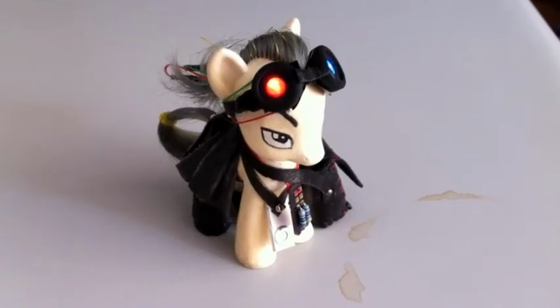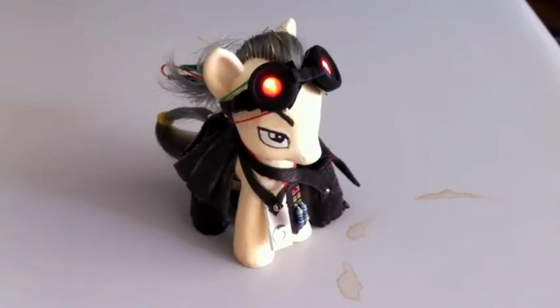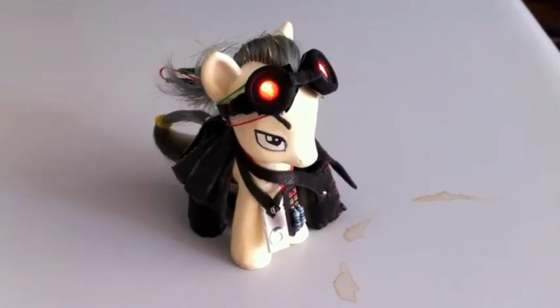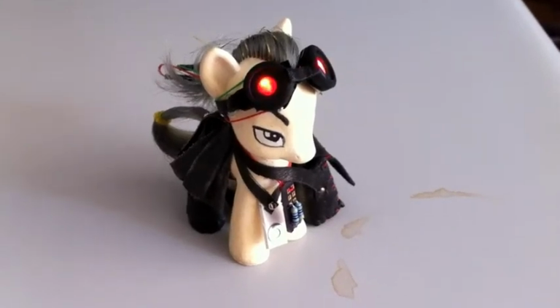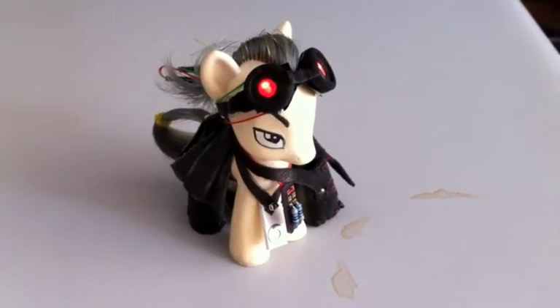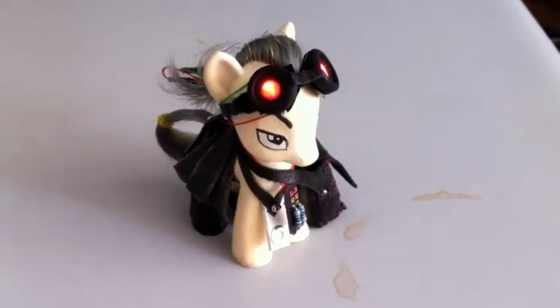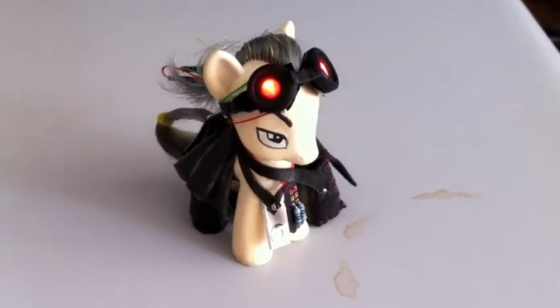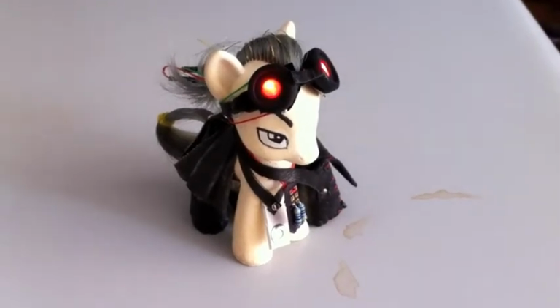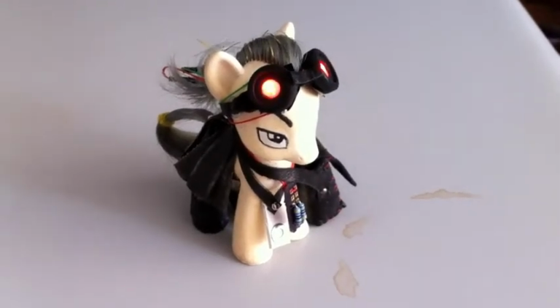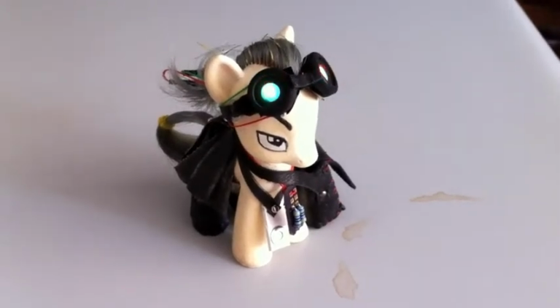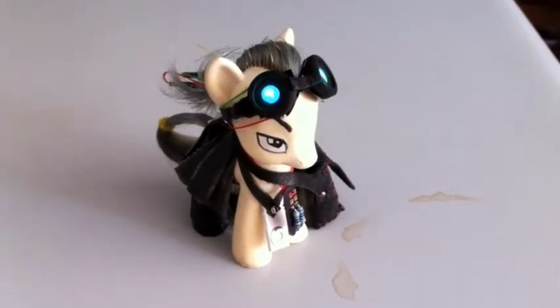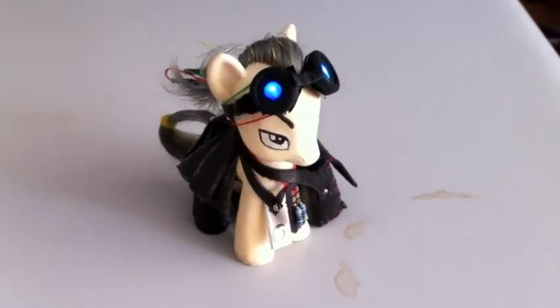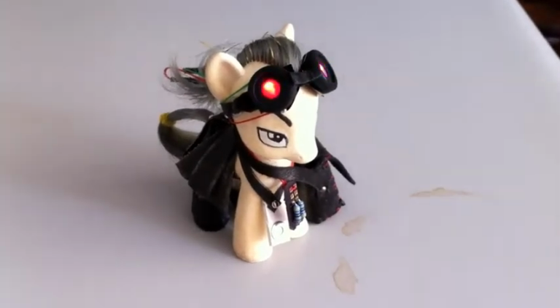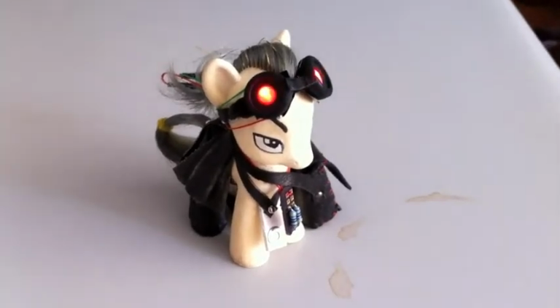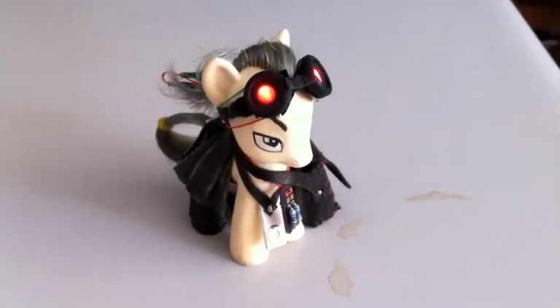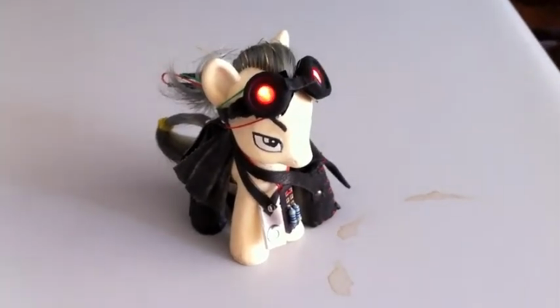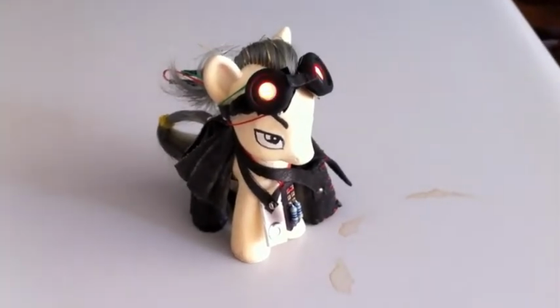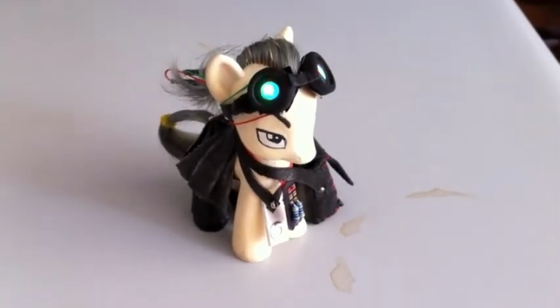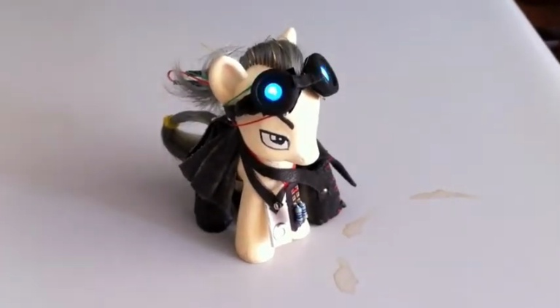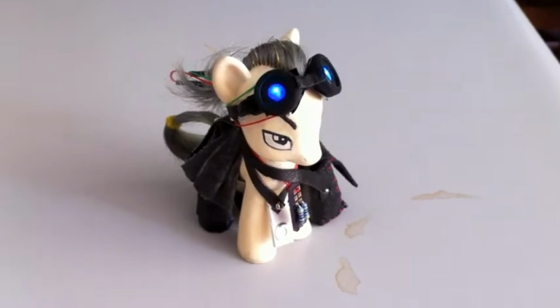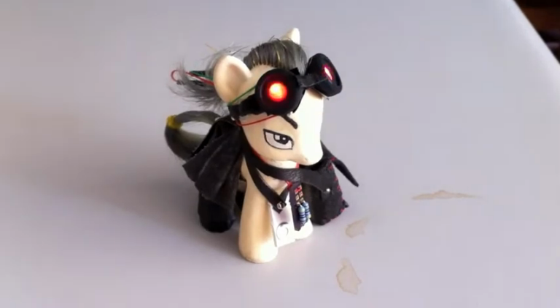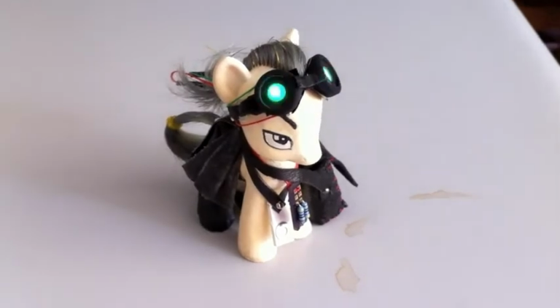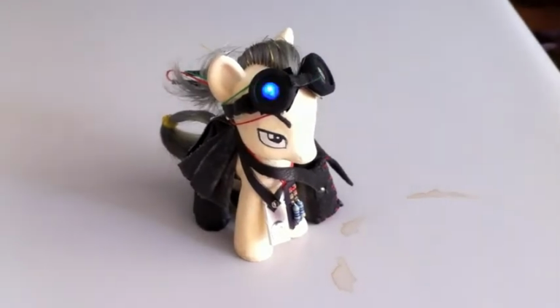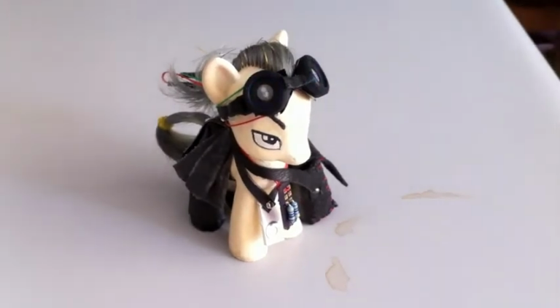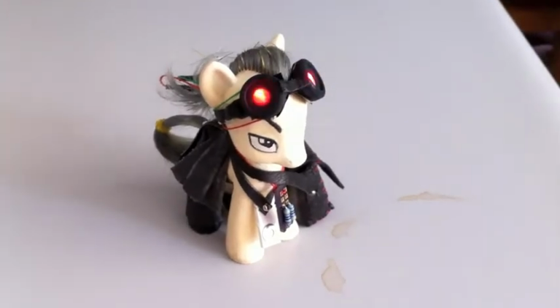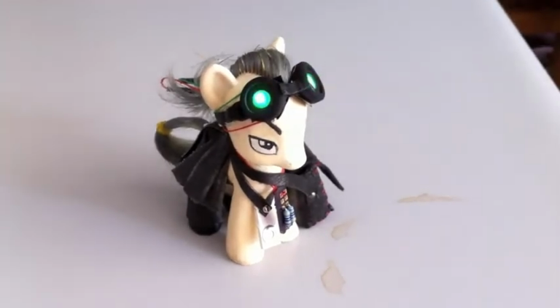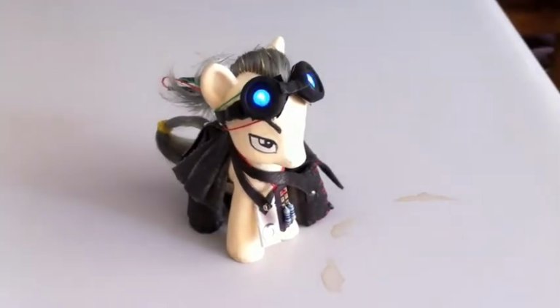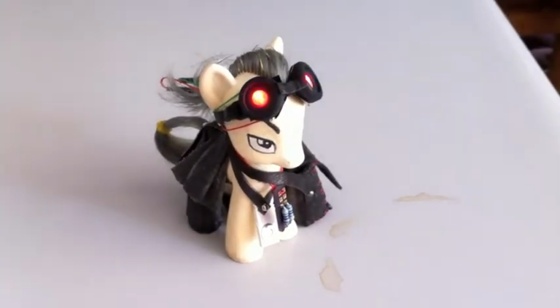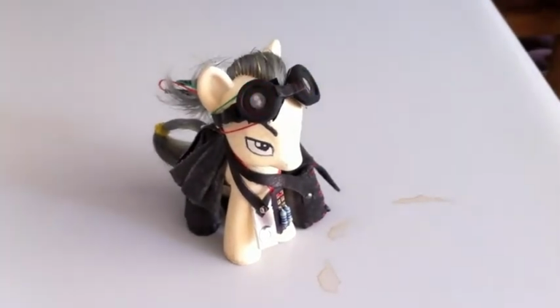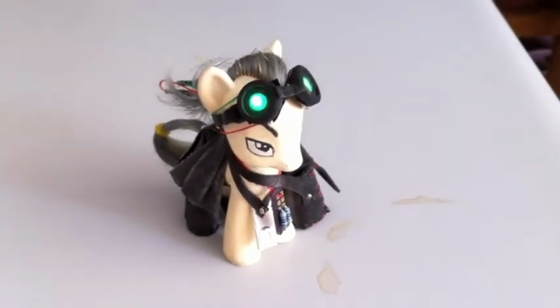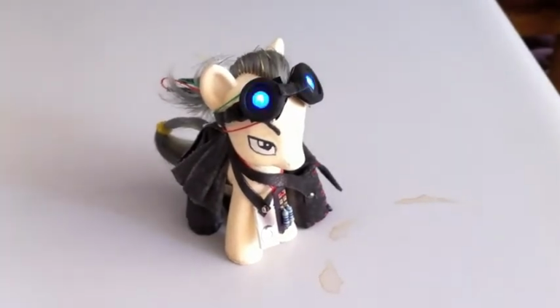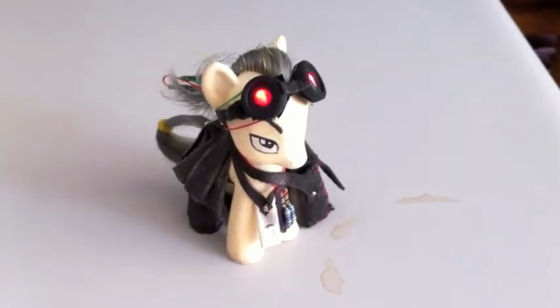Hello world, this is Spetku, and what you're looking at right now is my most recent pony mod, the Defcon pony.